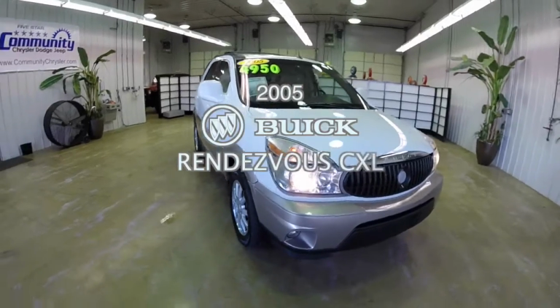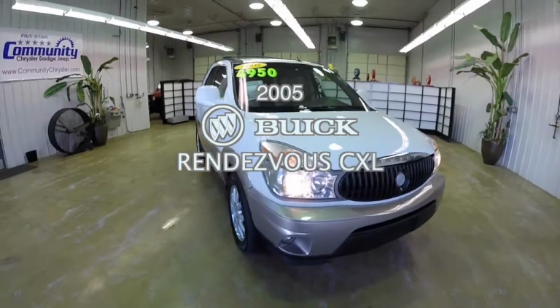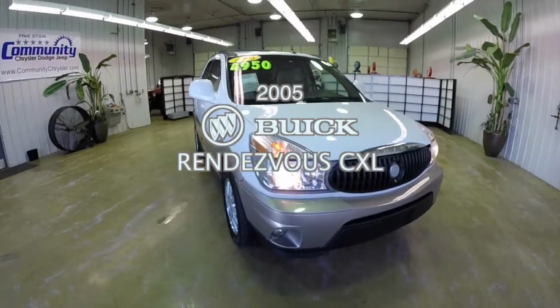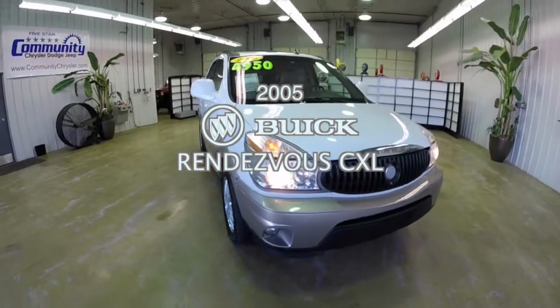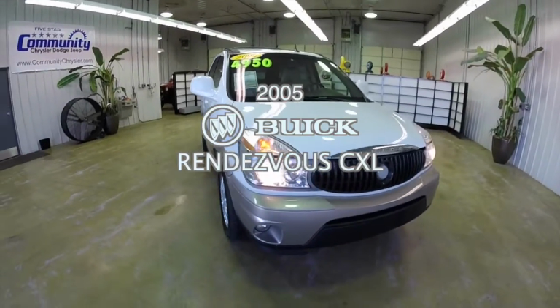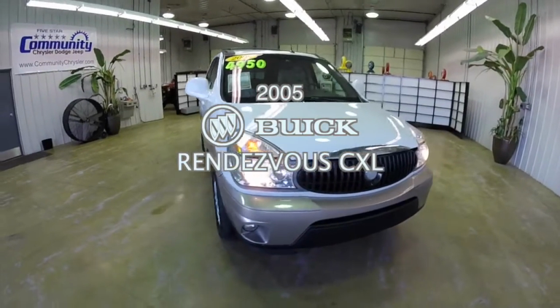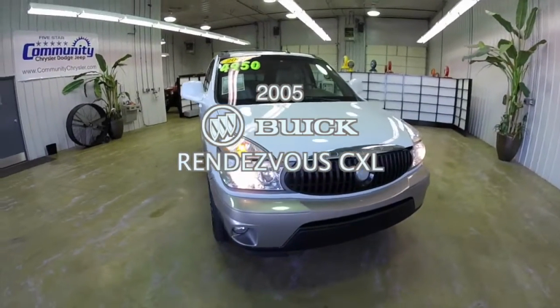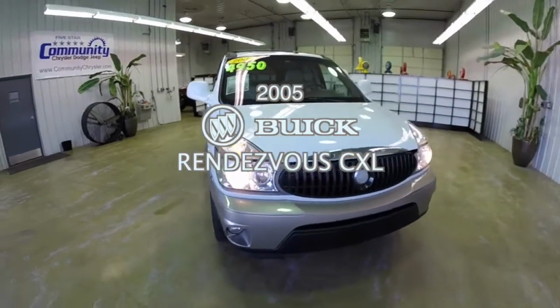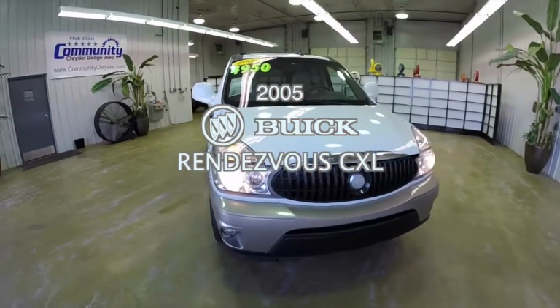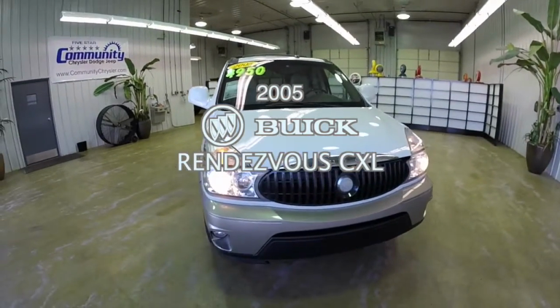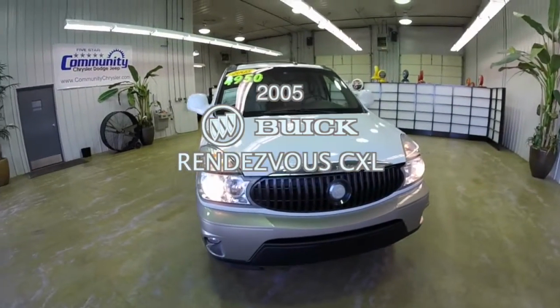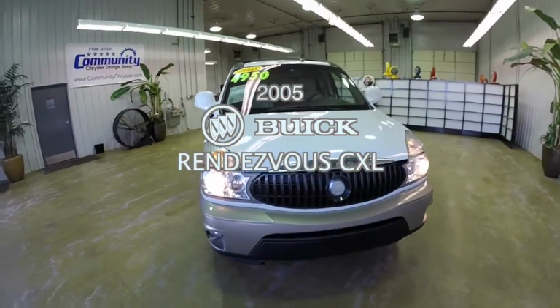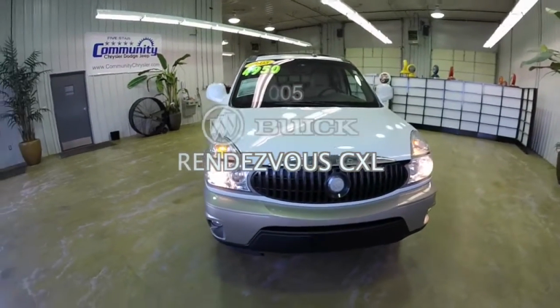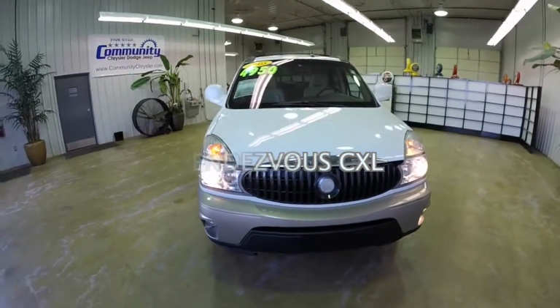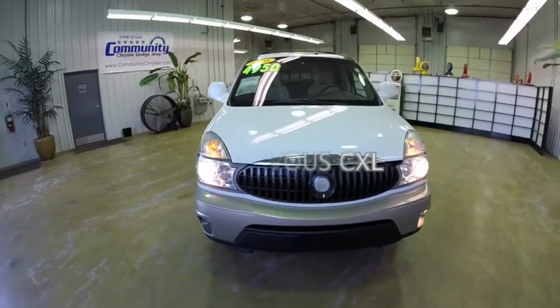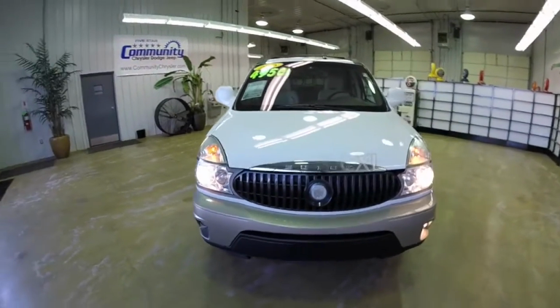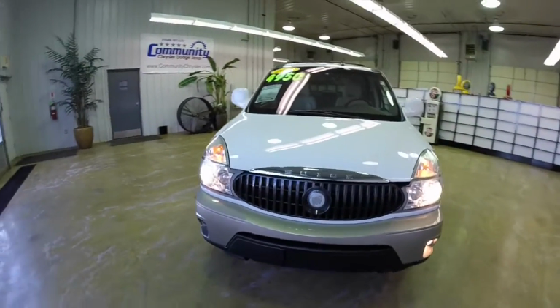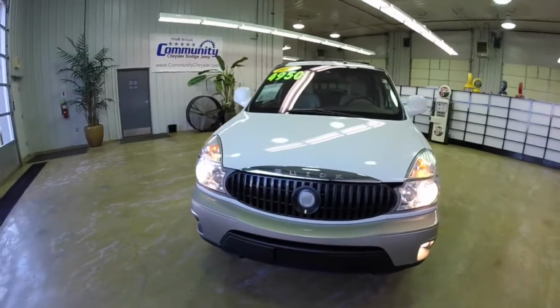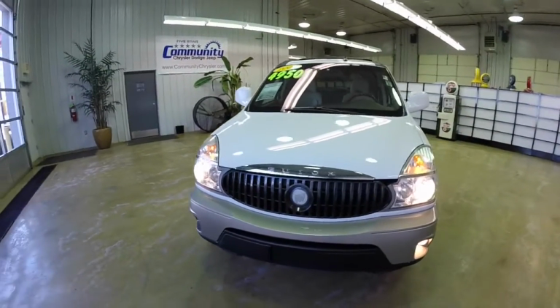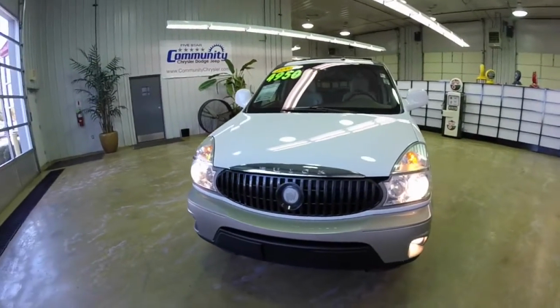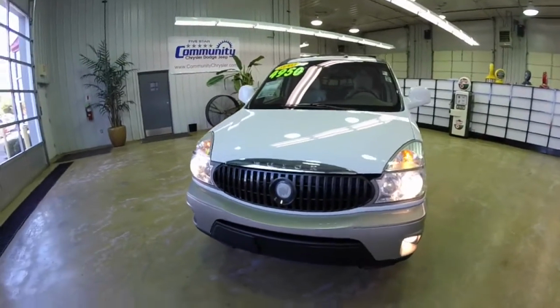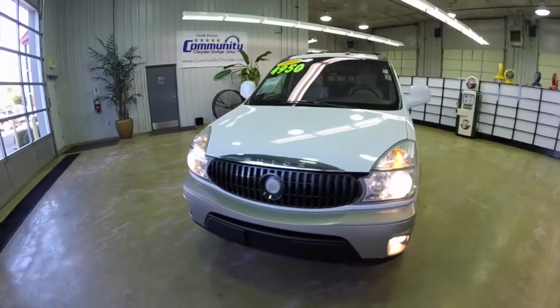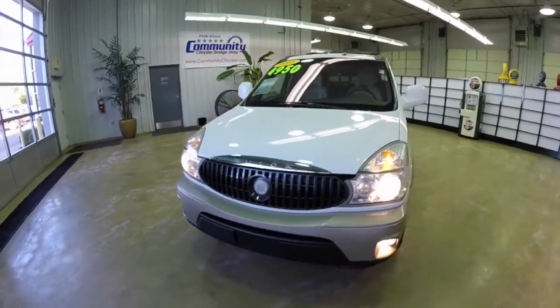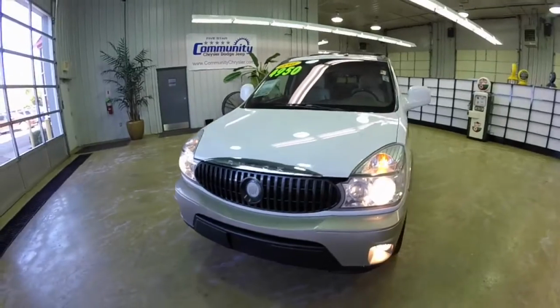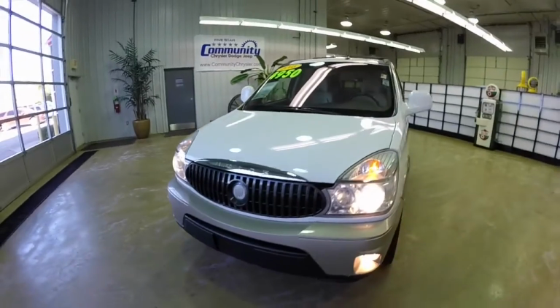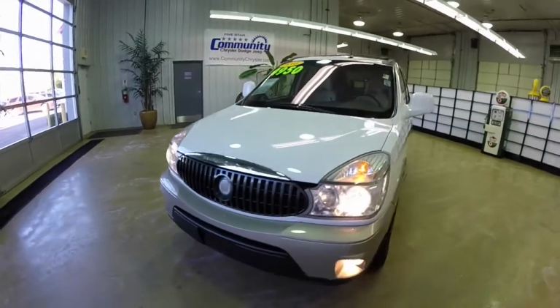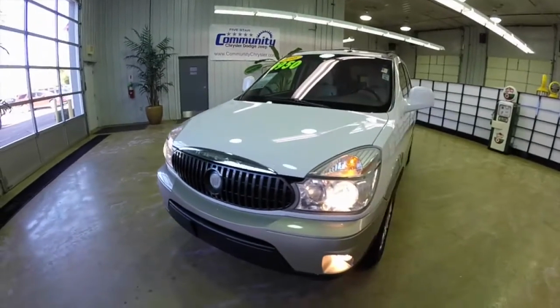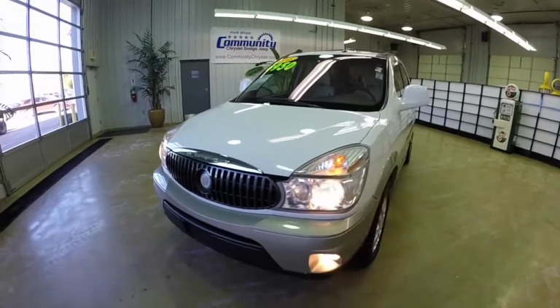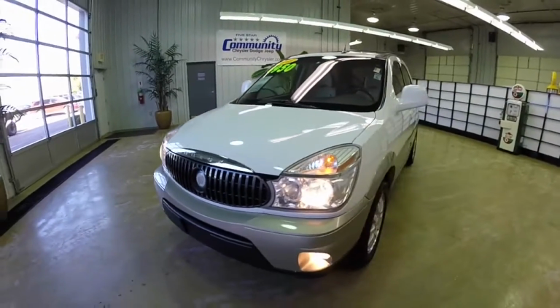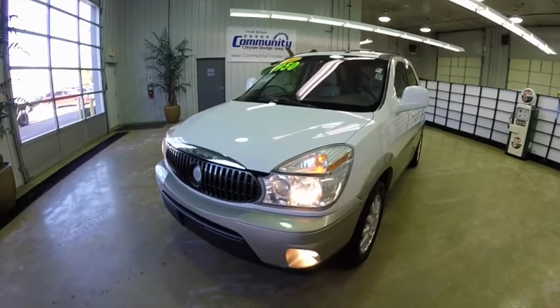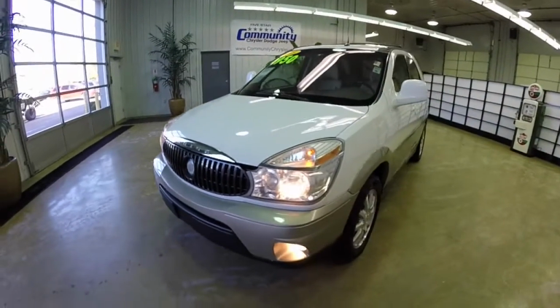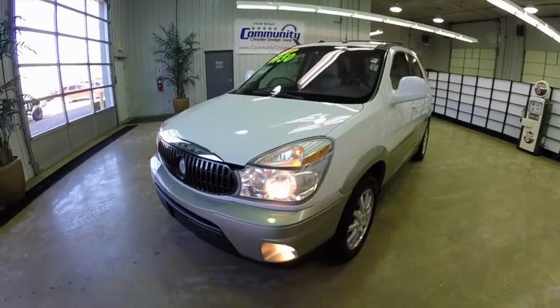Hello everyone. Today we're going to take a quick walk around look at this 2005 Buick Rendezvous CXL.